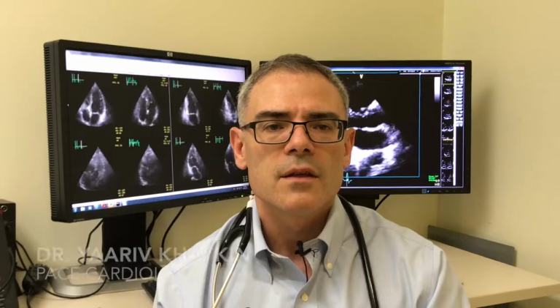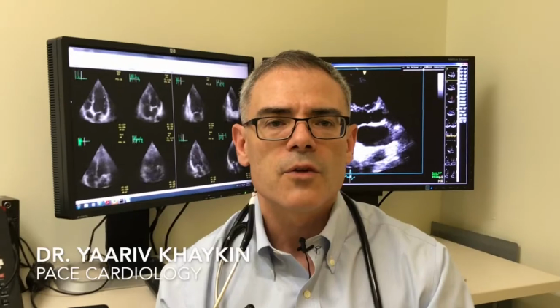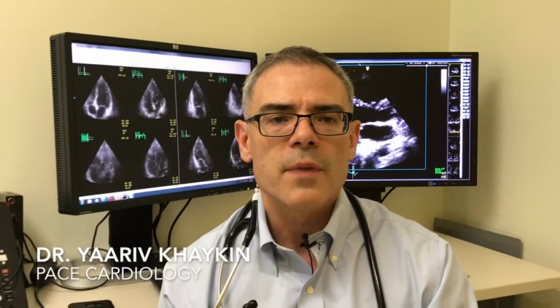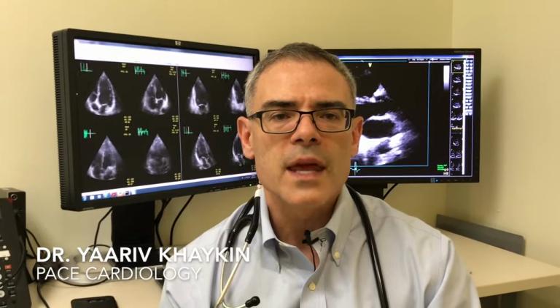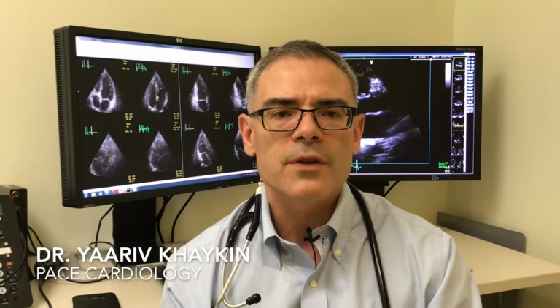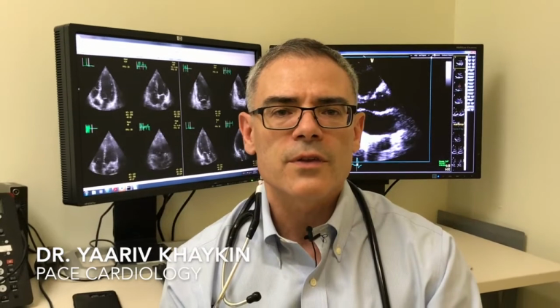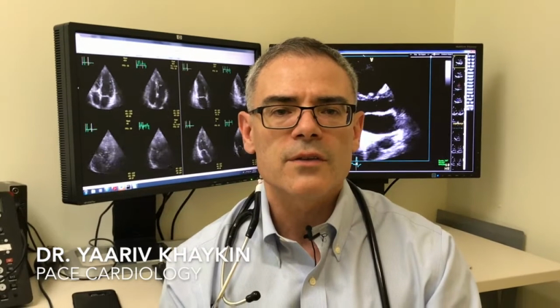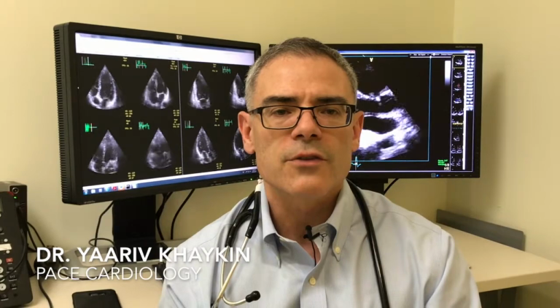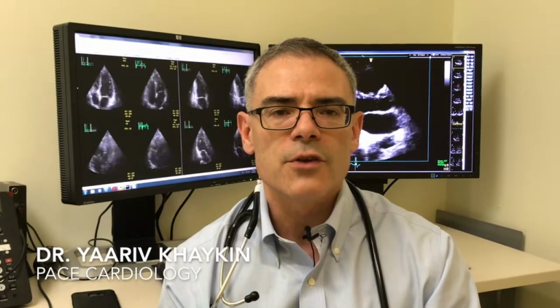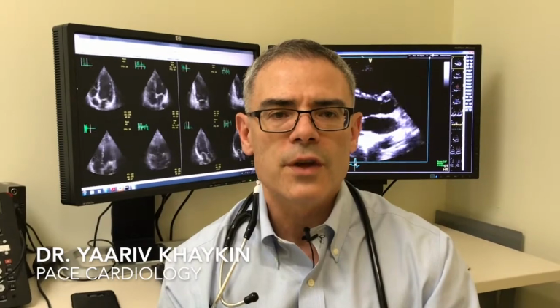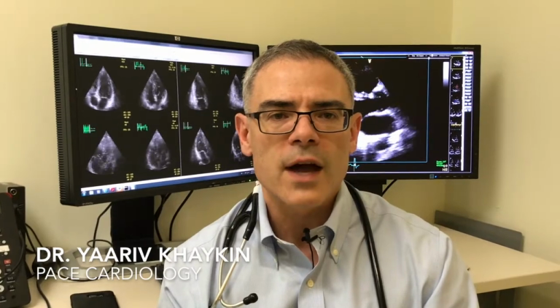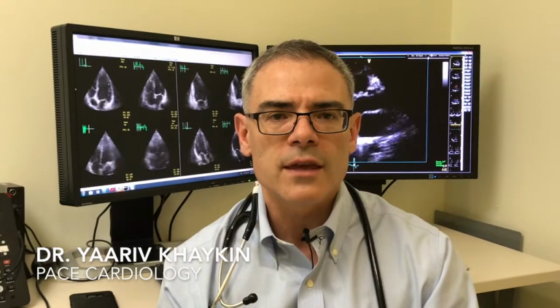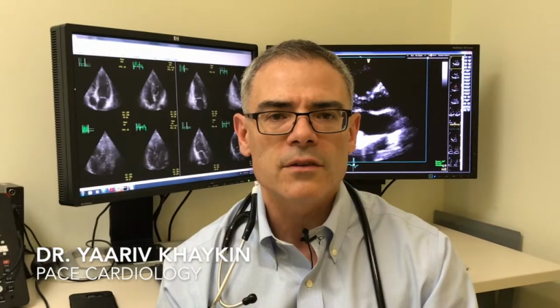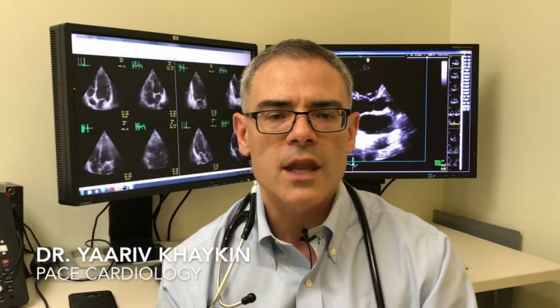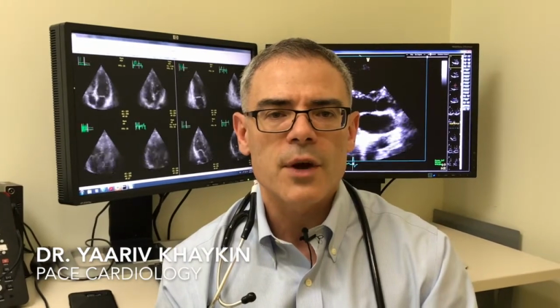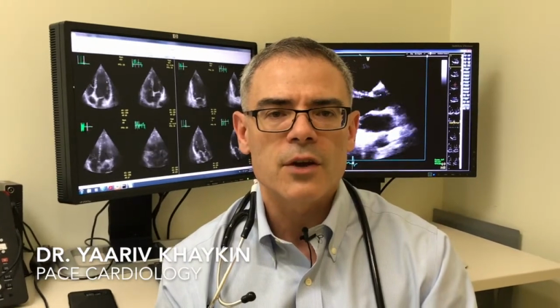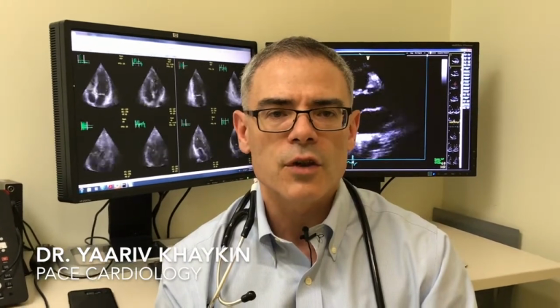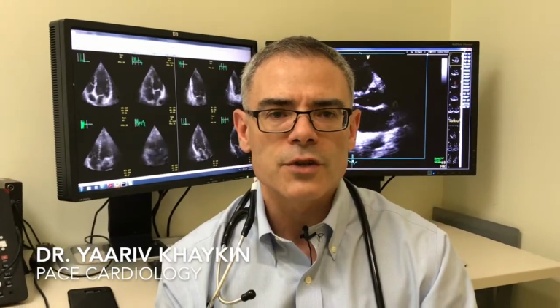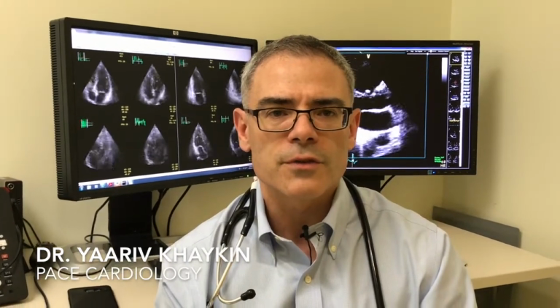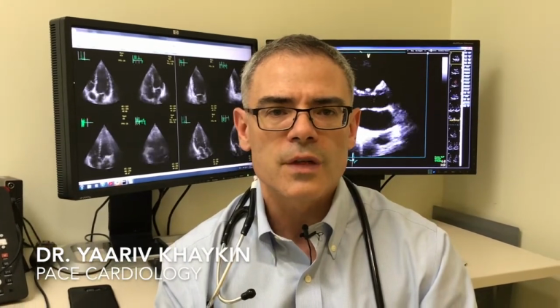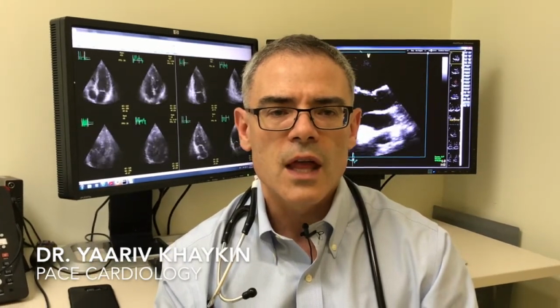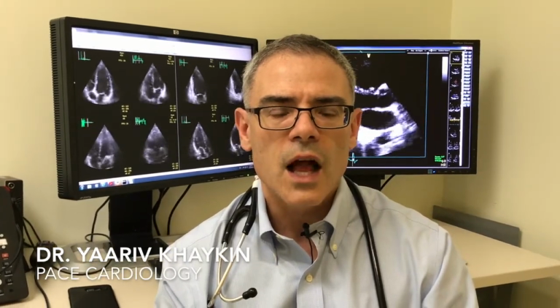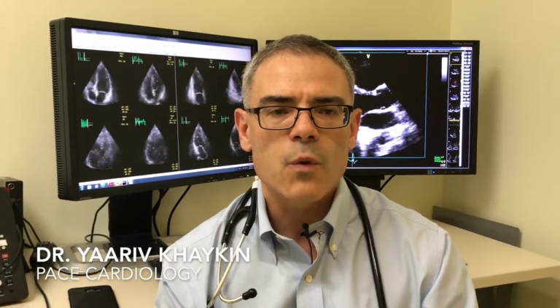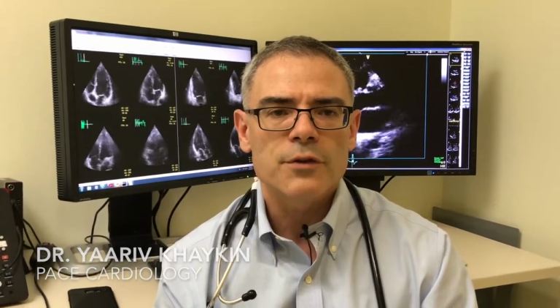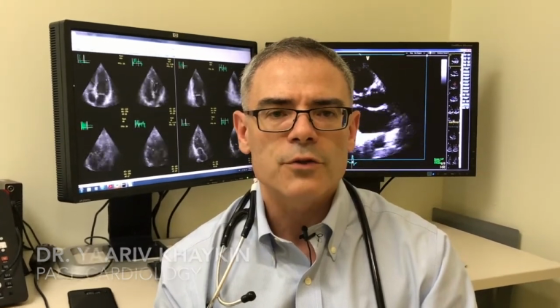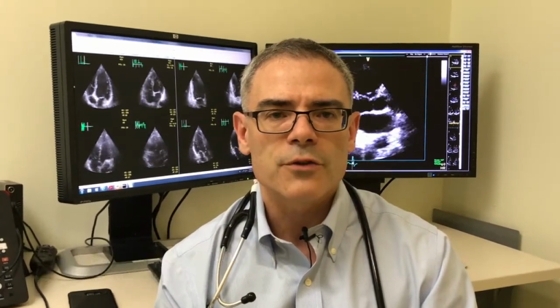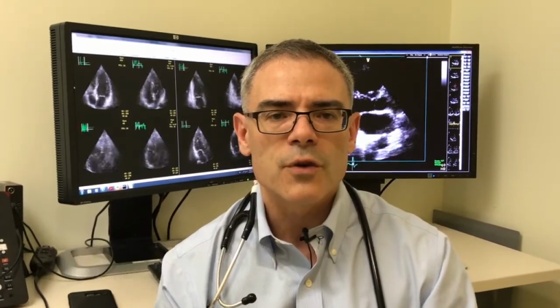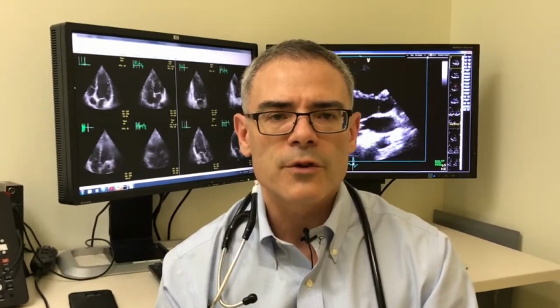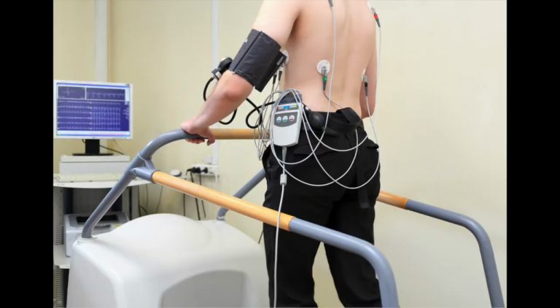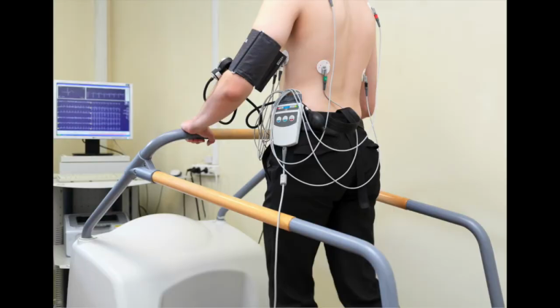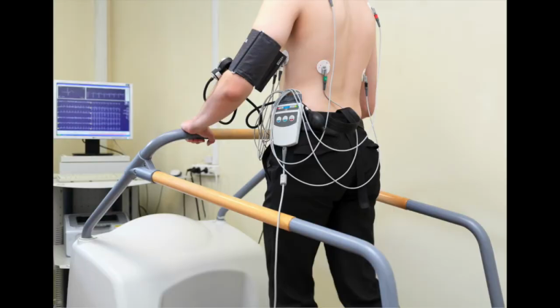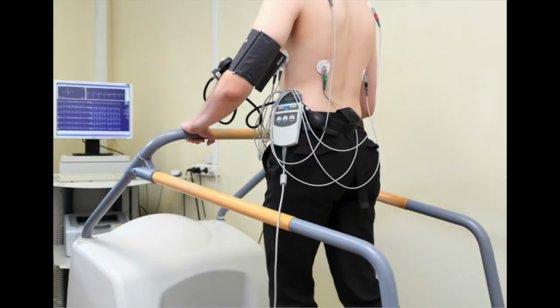My name is Dr. Yurif Haiken and I'm a cardiologist. I wanted to talk to you about stress testing.